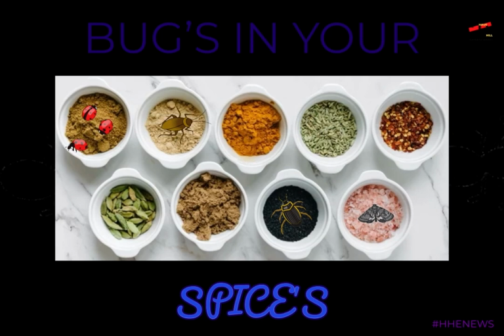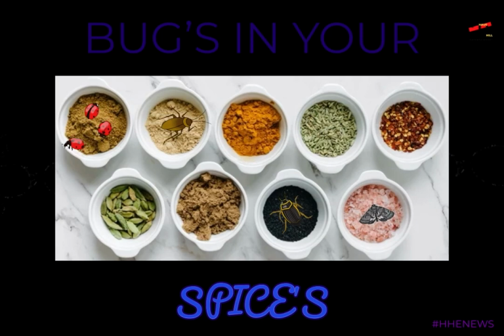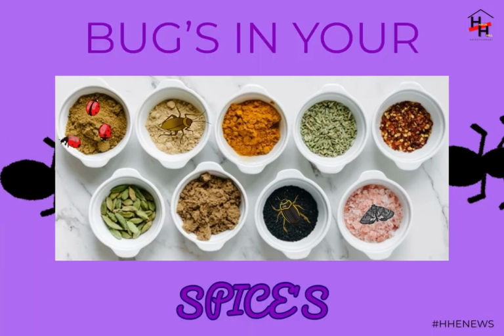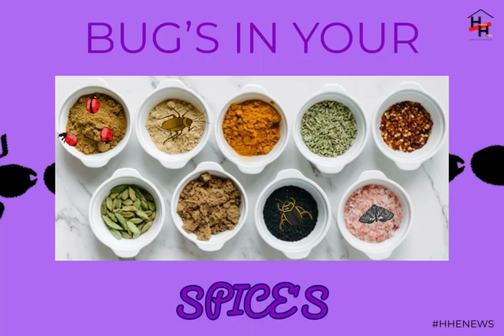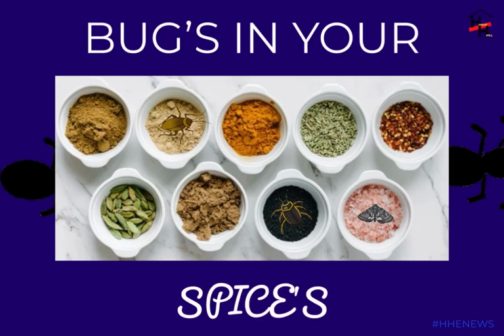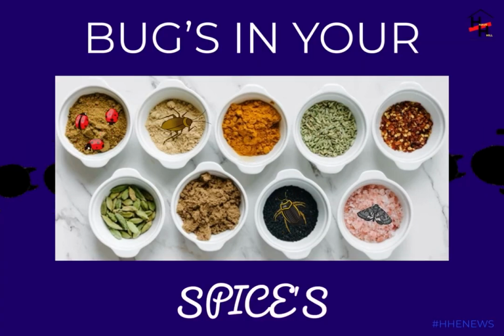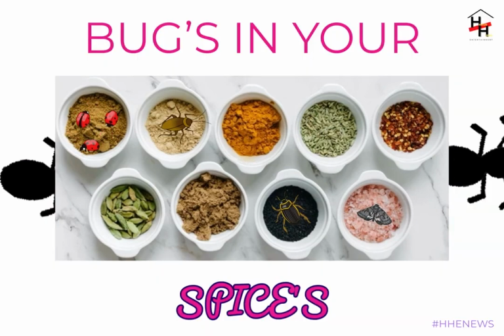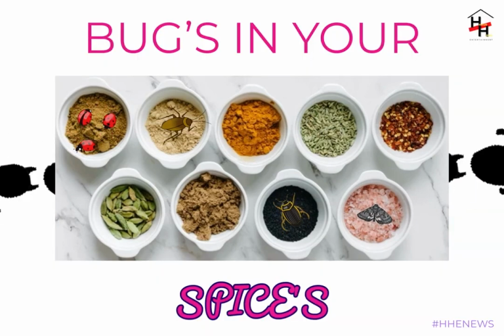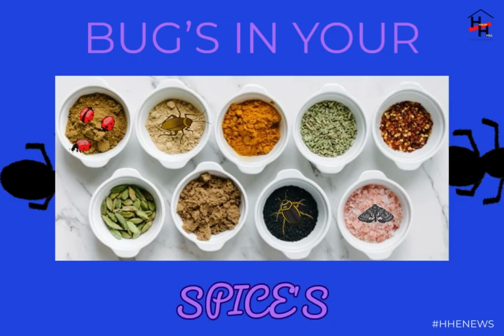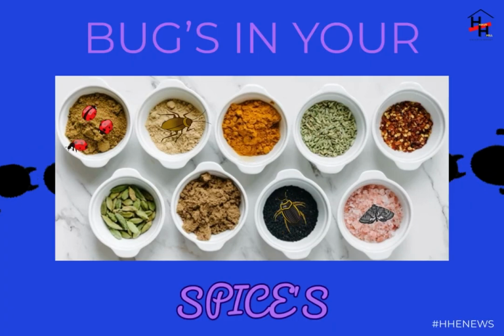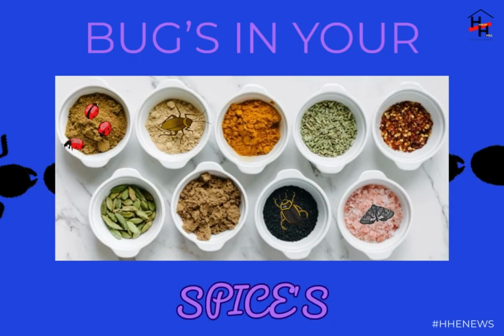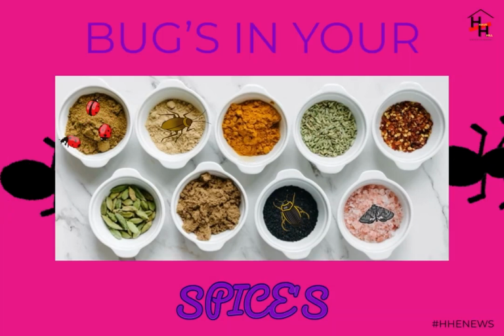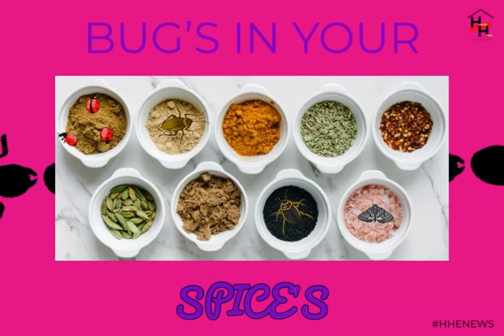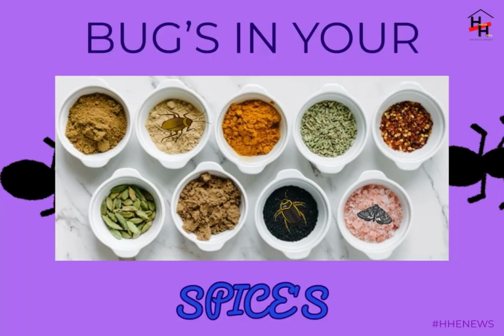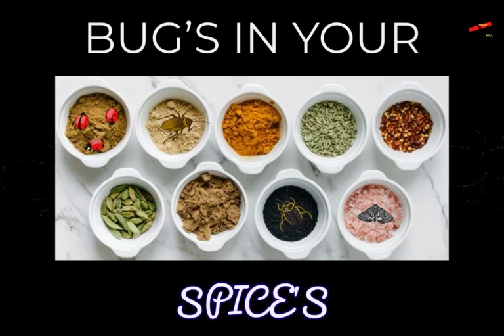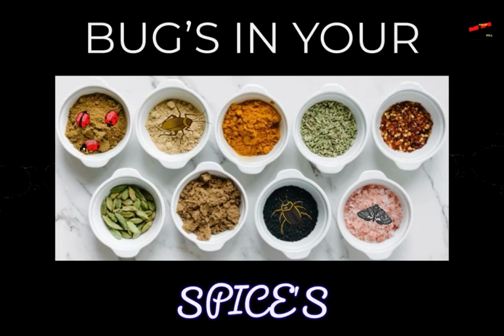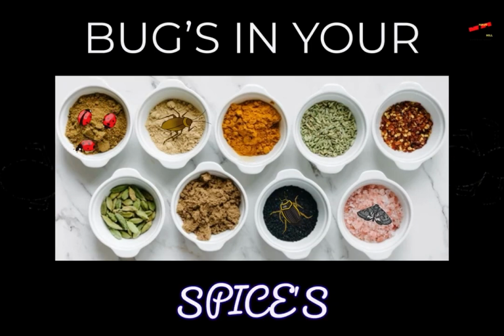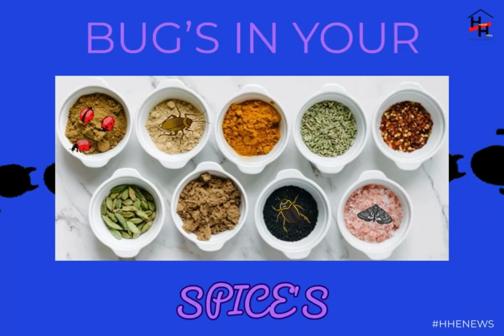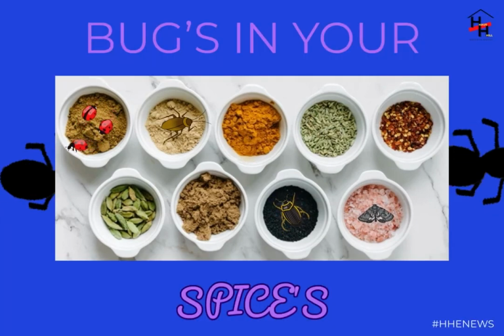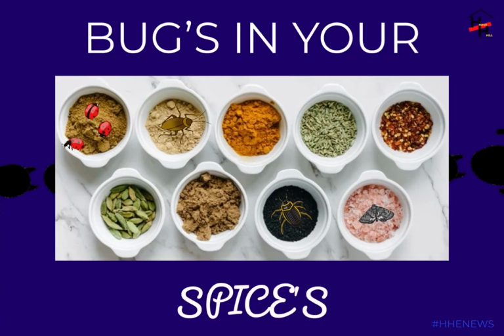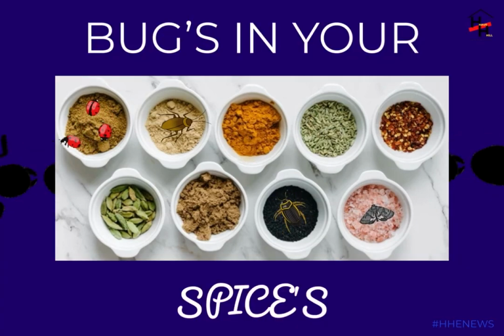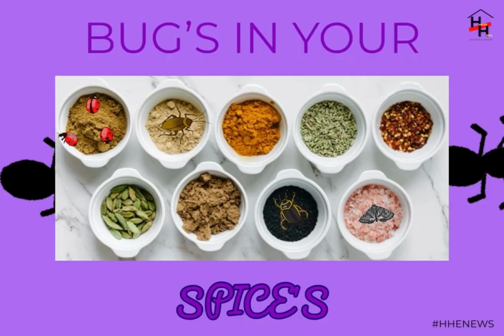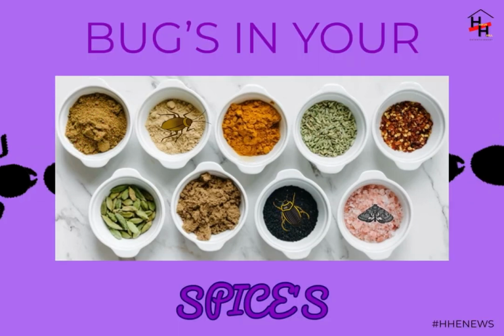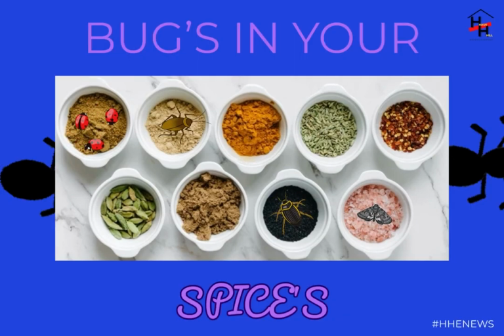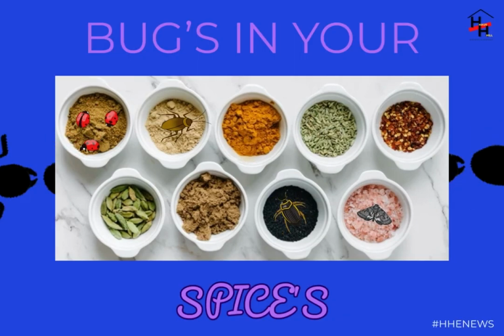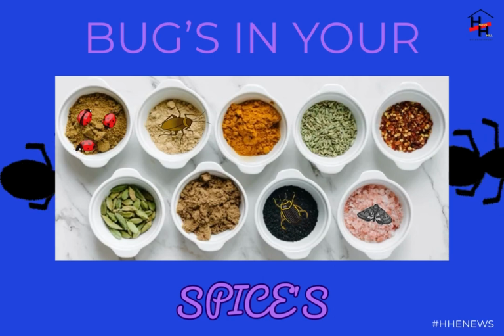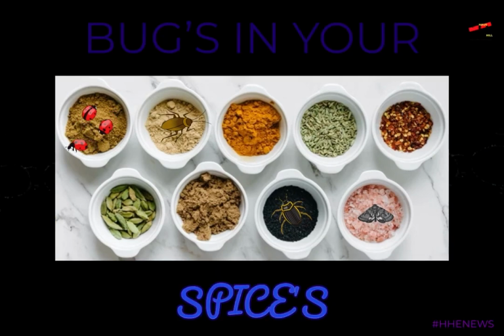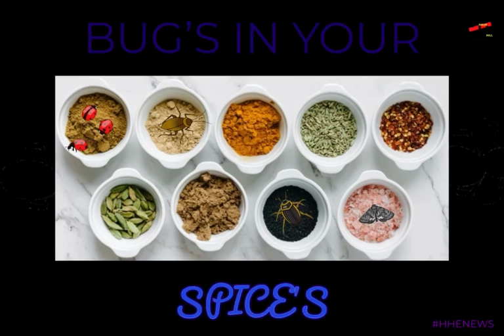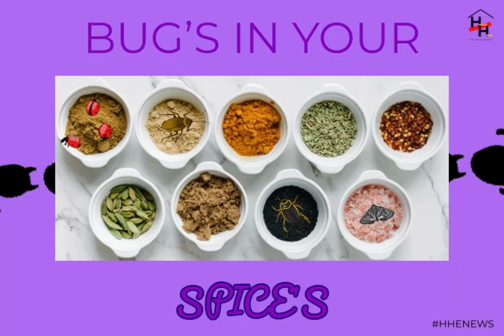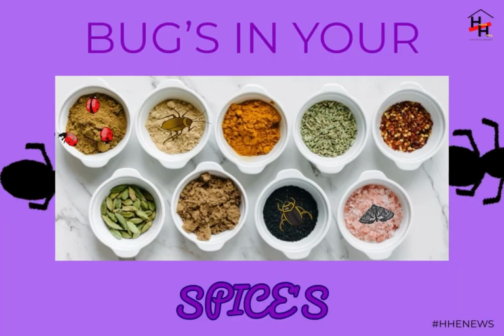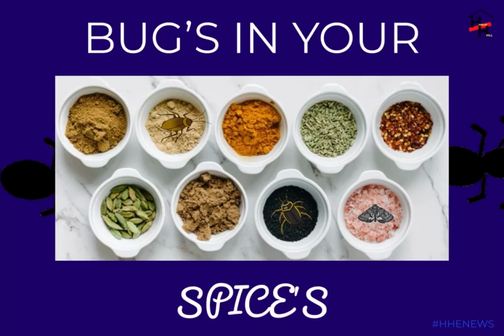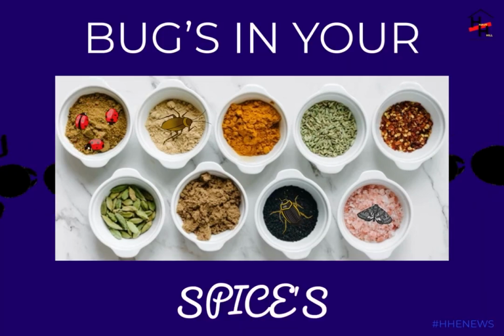That shit is yucky, just plain nasty. That's definitely not what's going to happen in my damn kitchen. You won't find them in my shit.